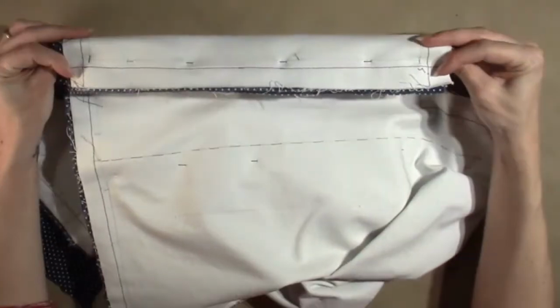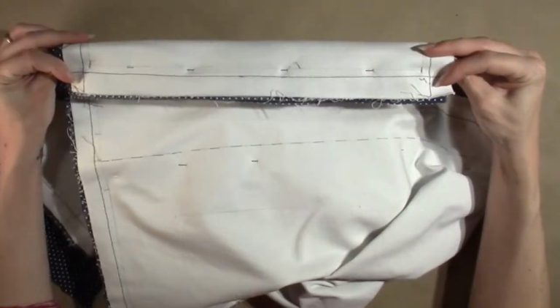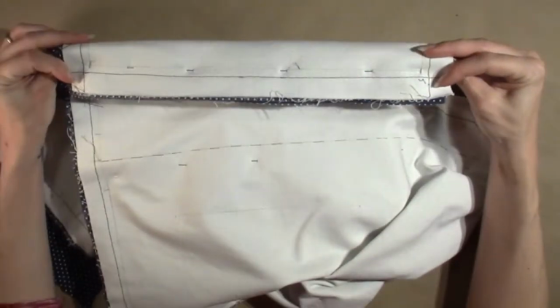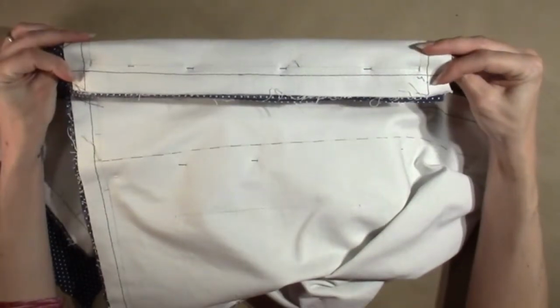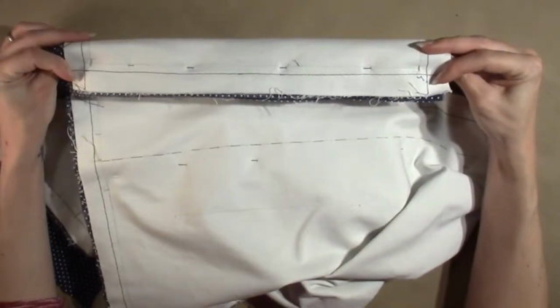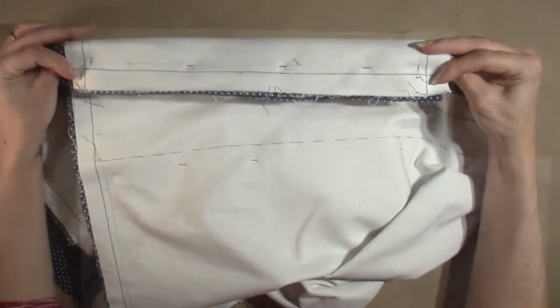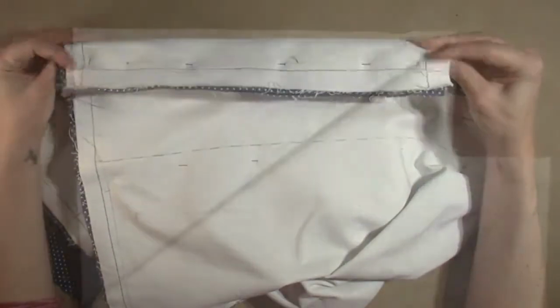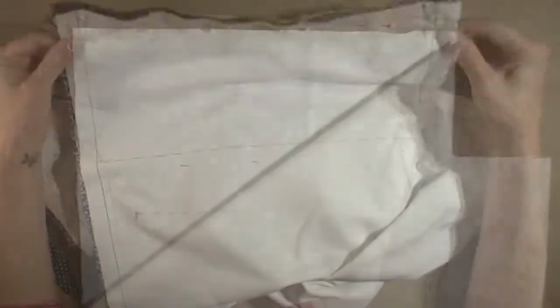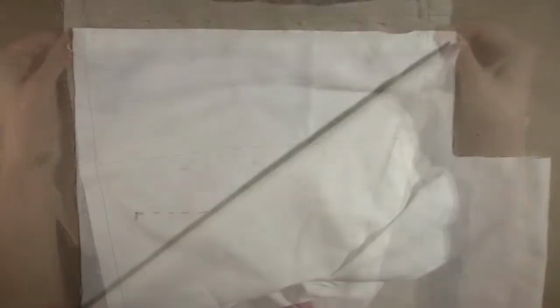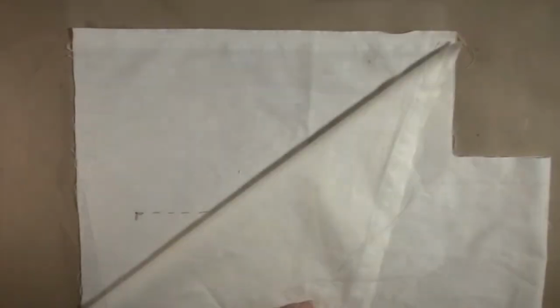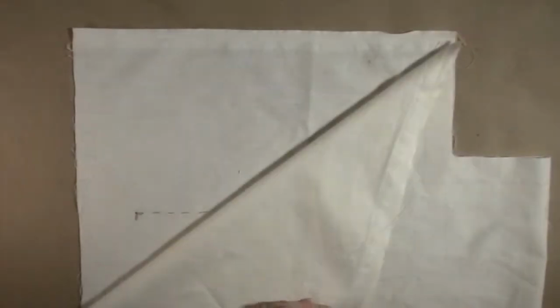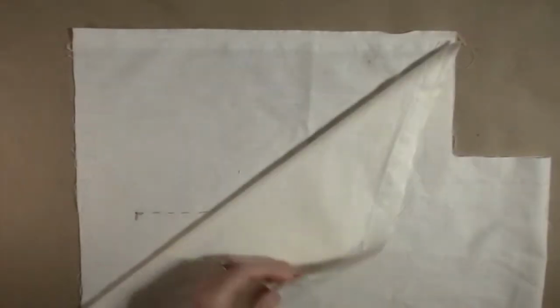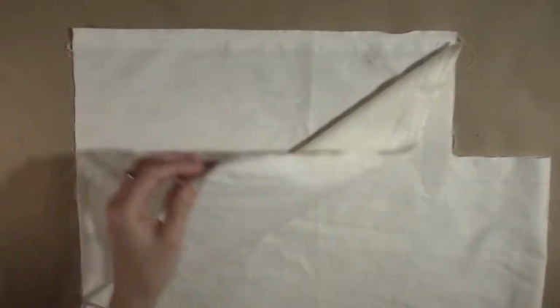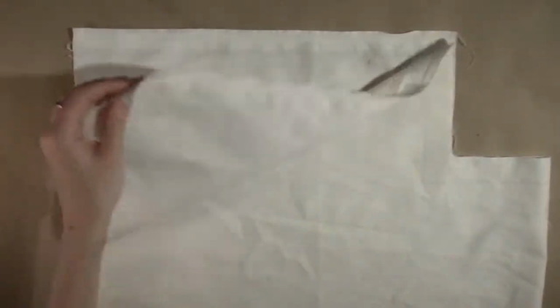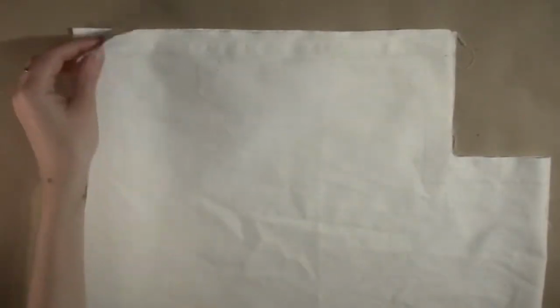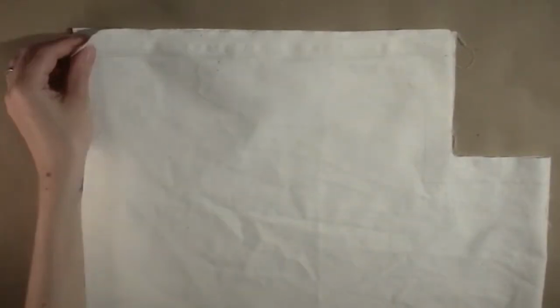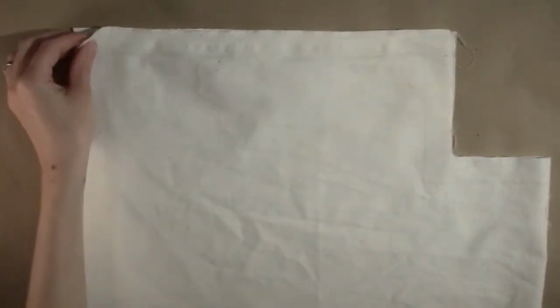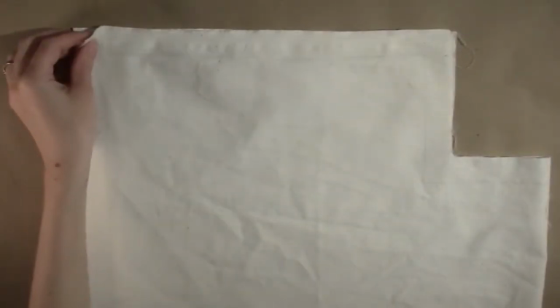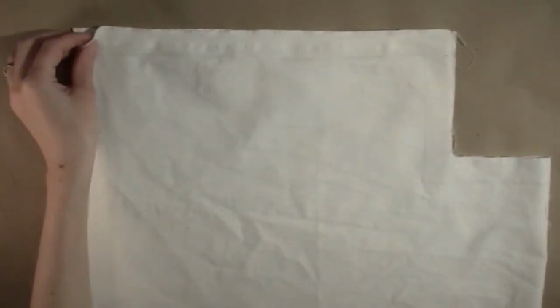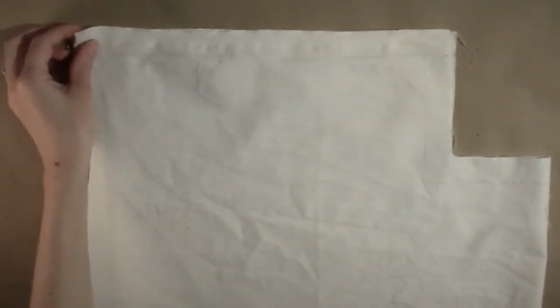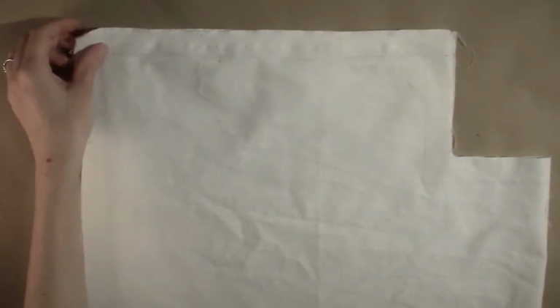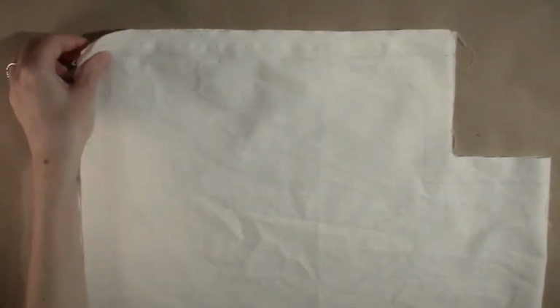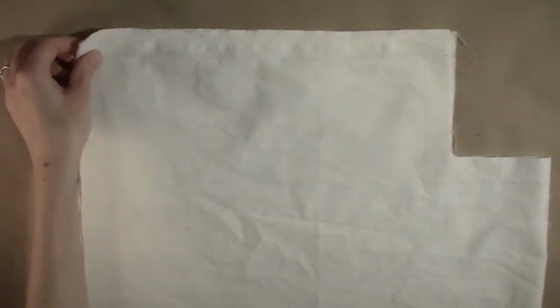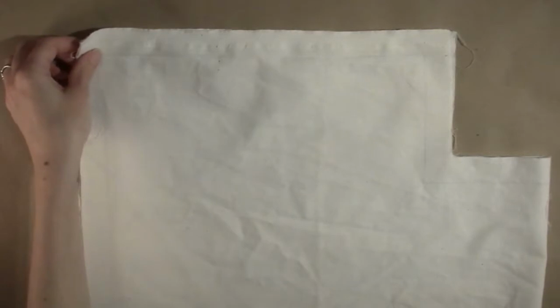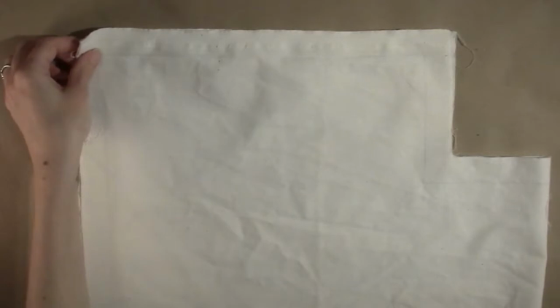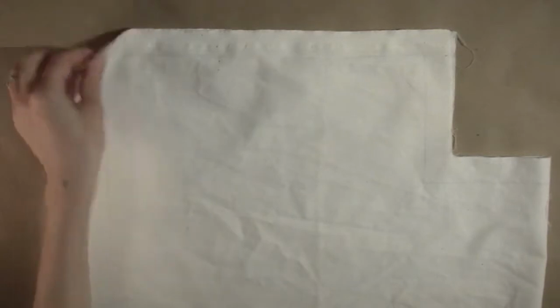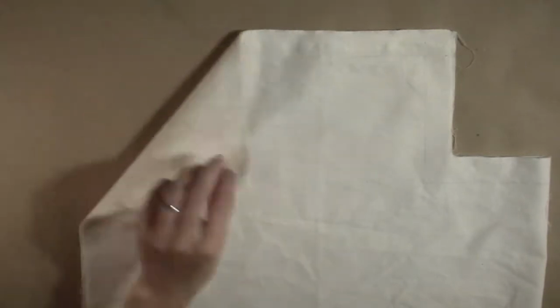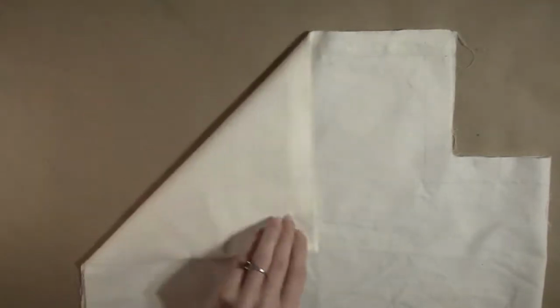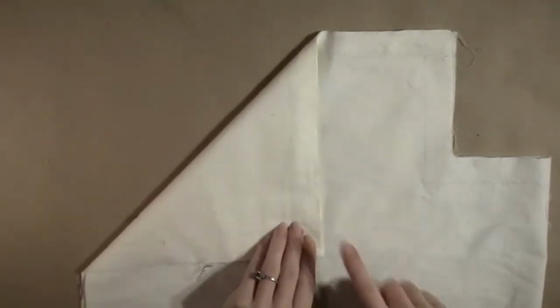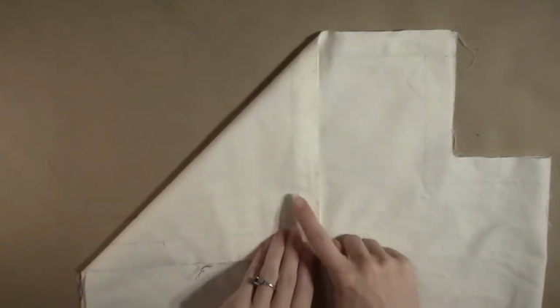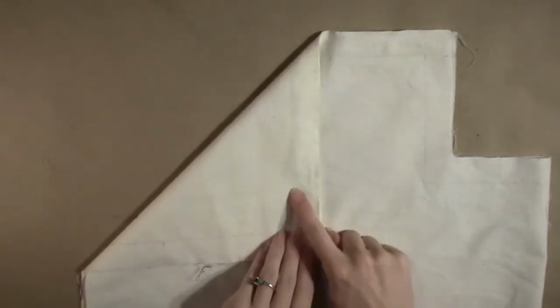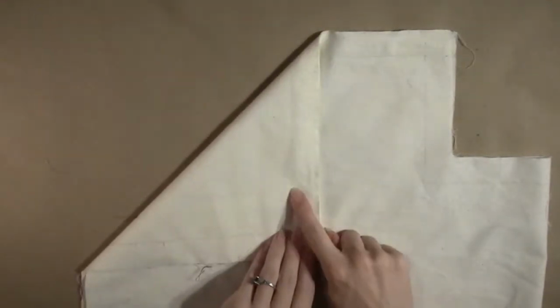When the bag body has two pinned side seams, repeat this same process on the bag lining.